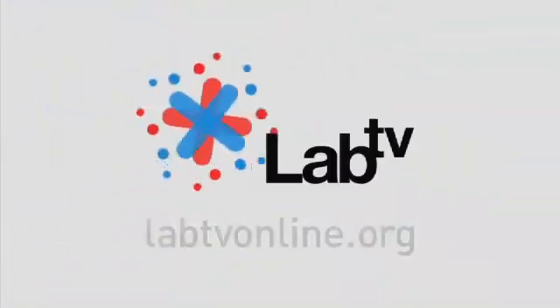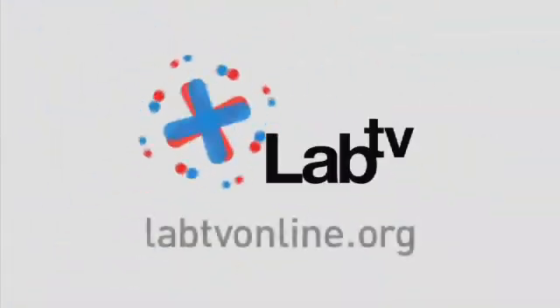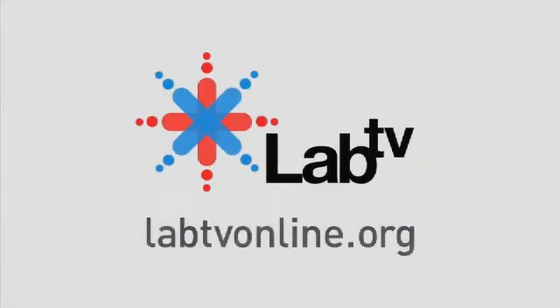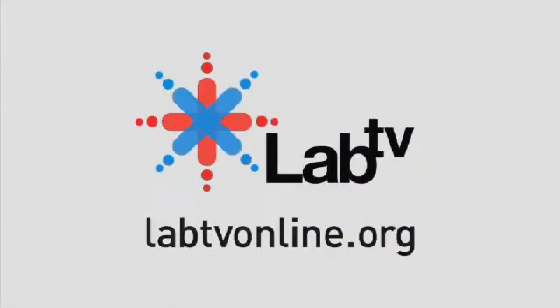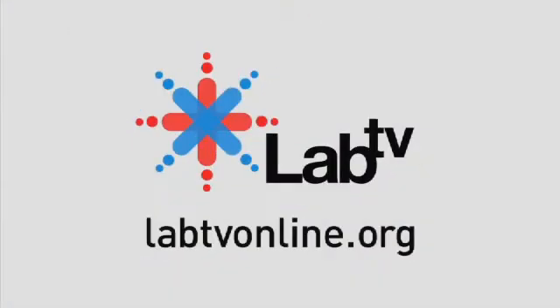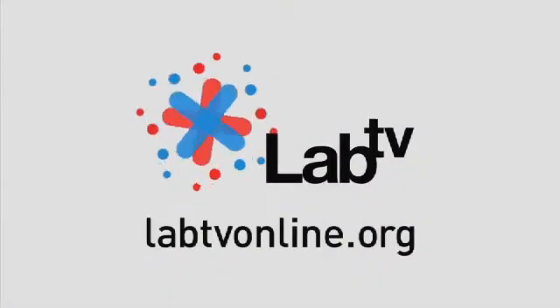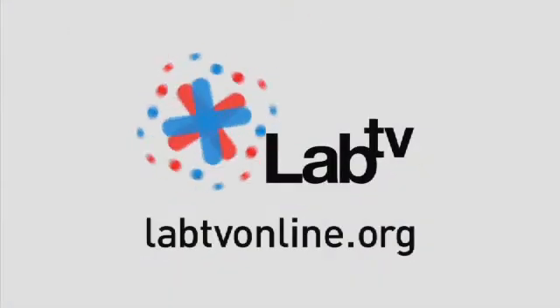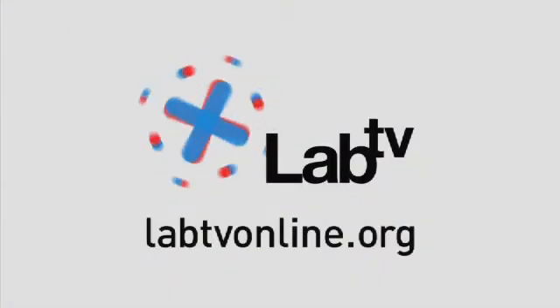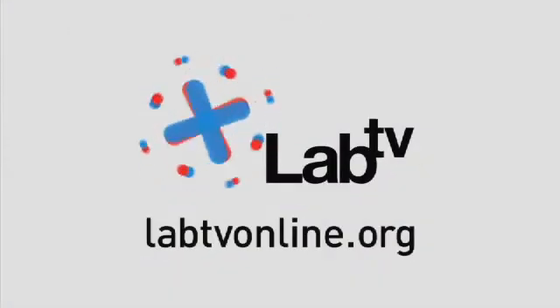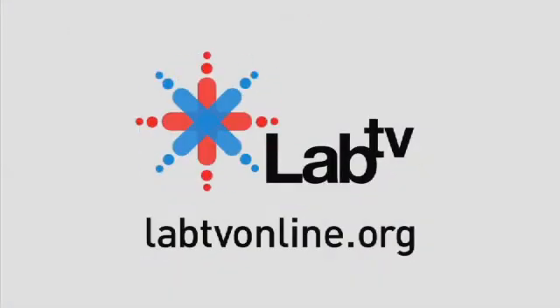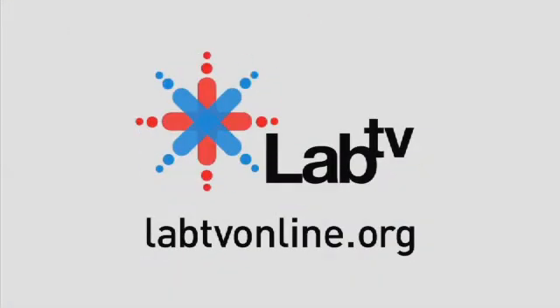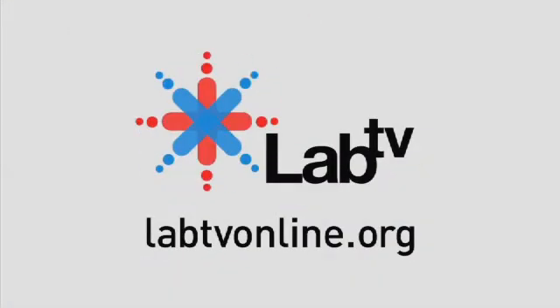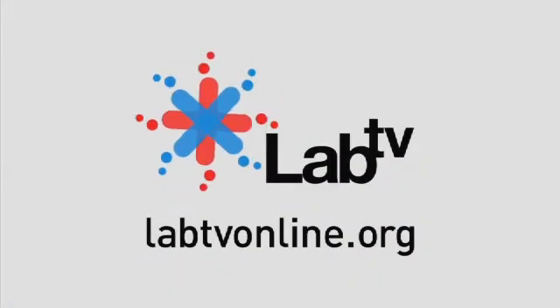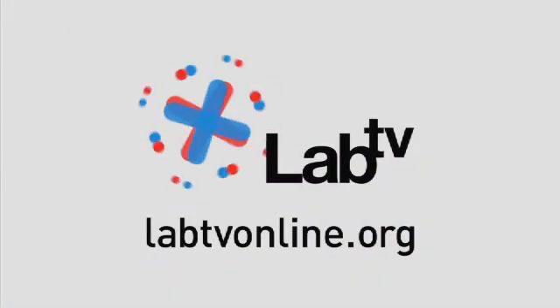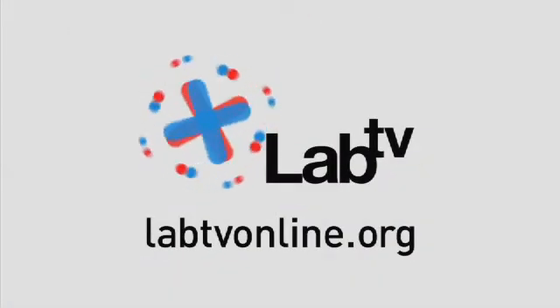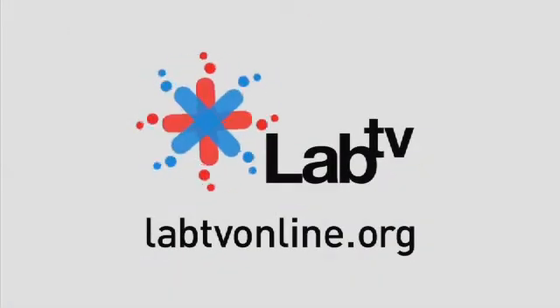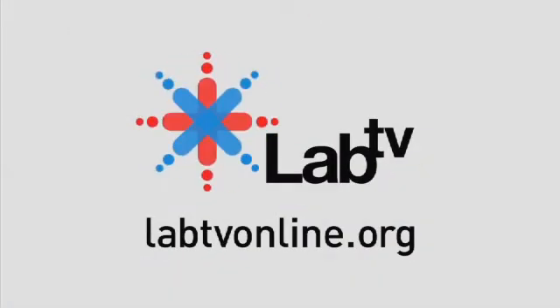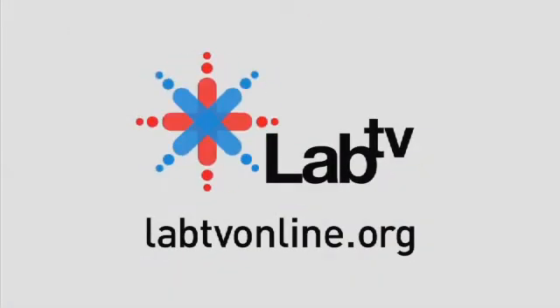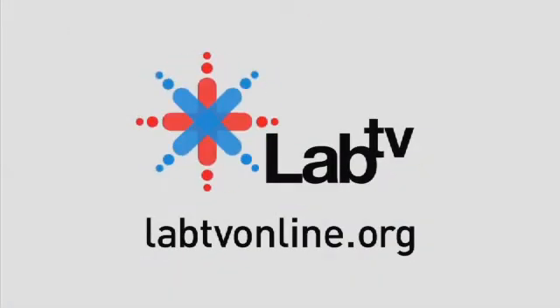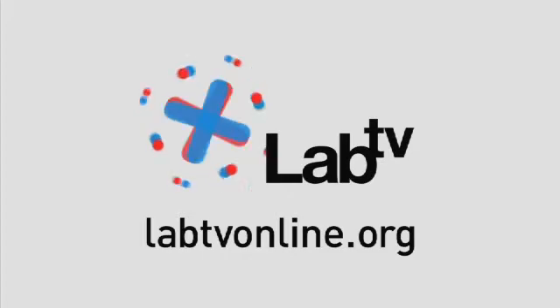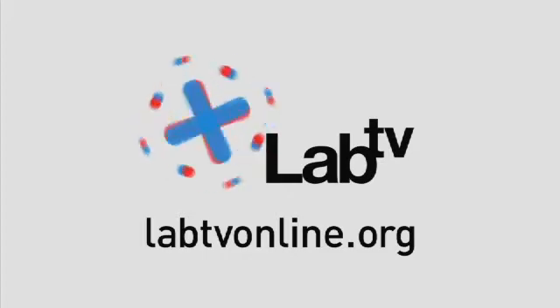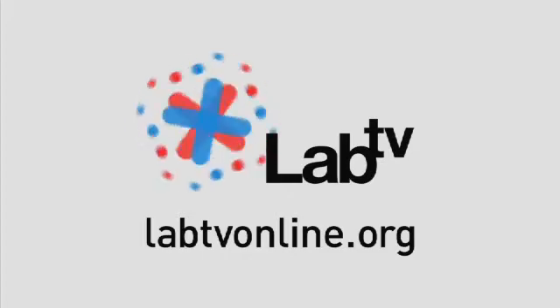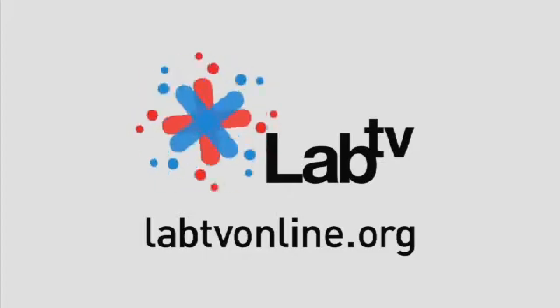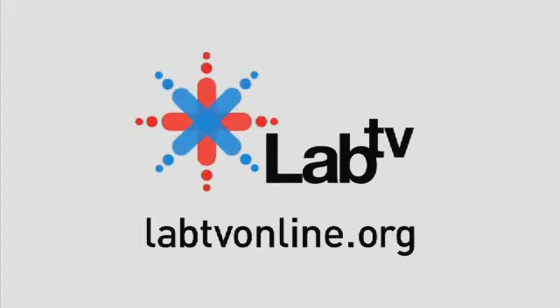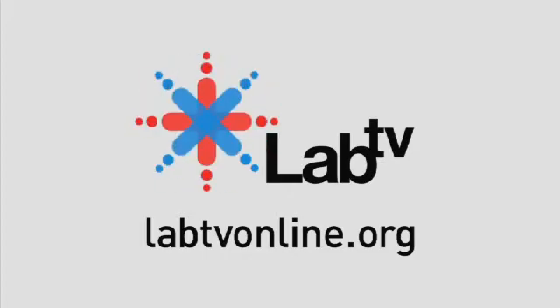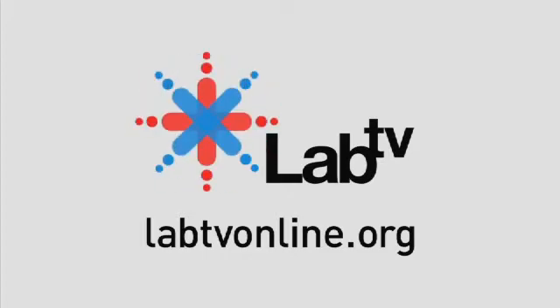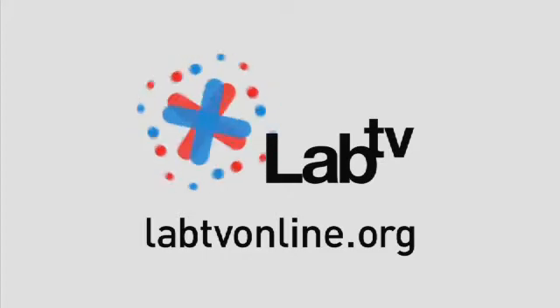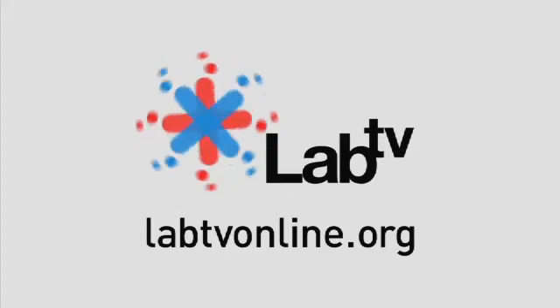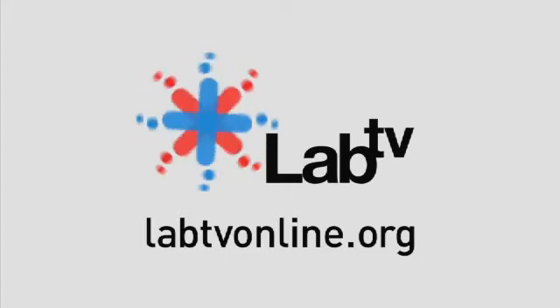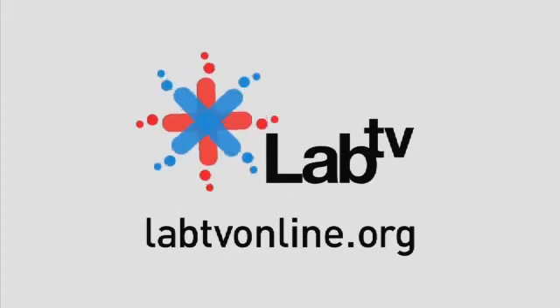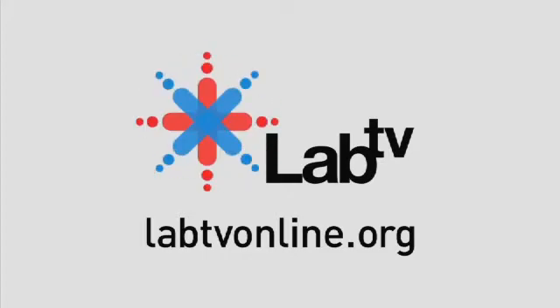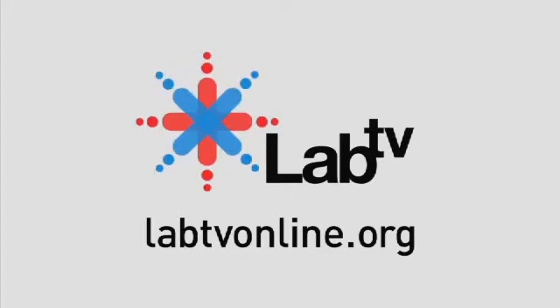To find out more about virtual humans, virtual patients, or ICT, check out labtvonline.org.